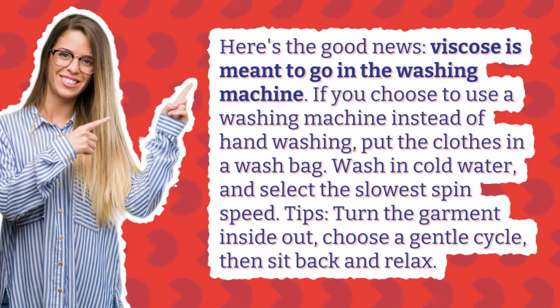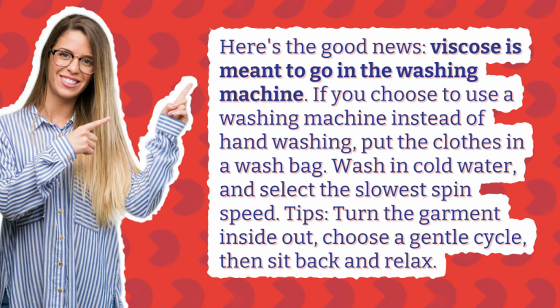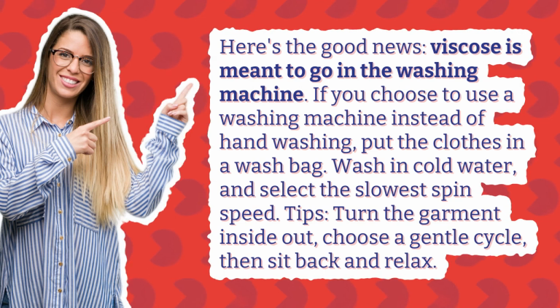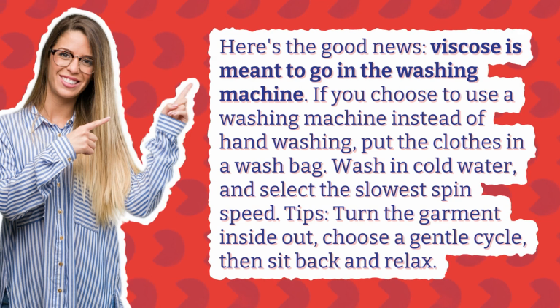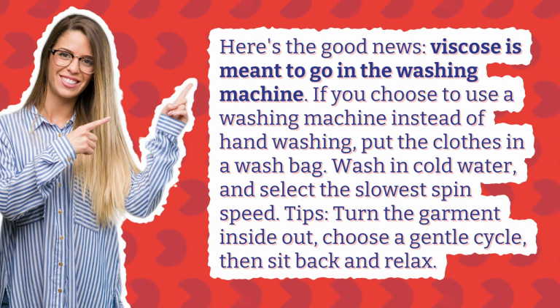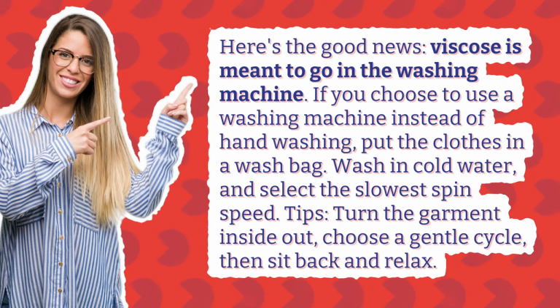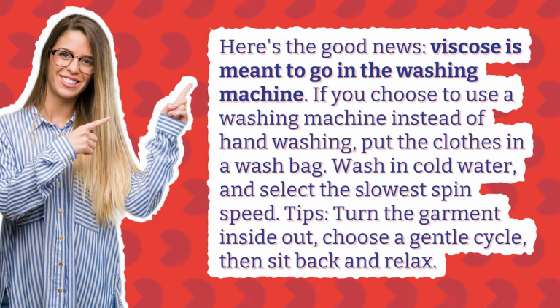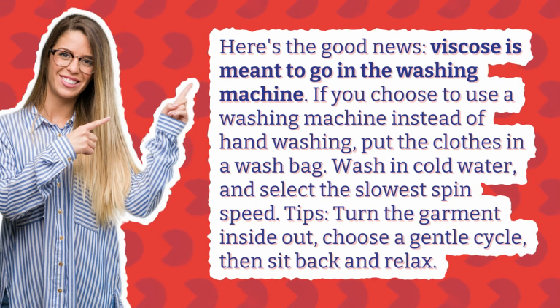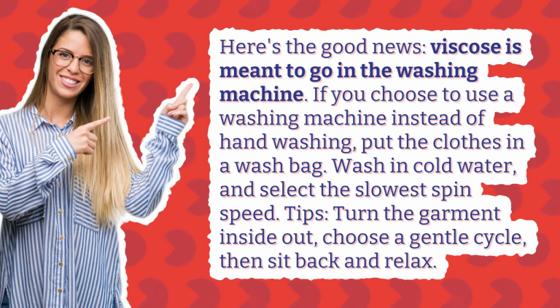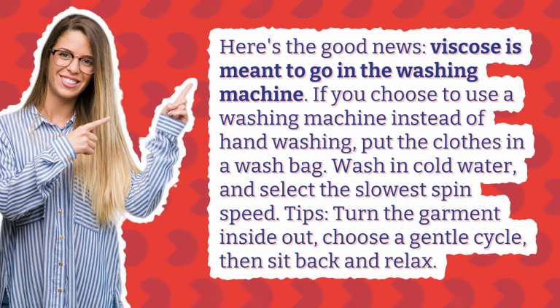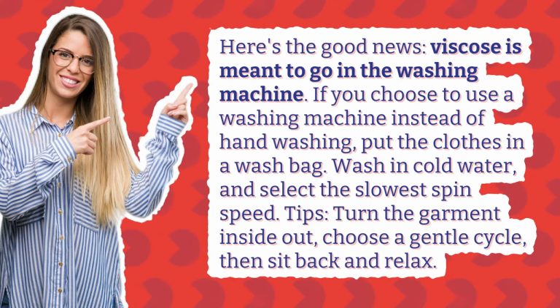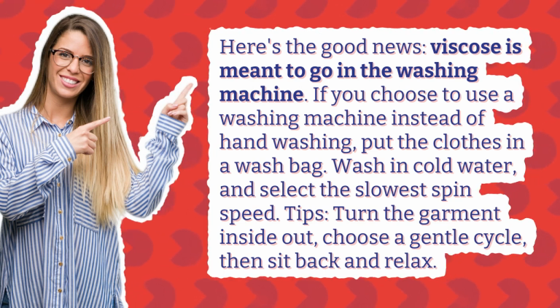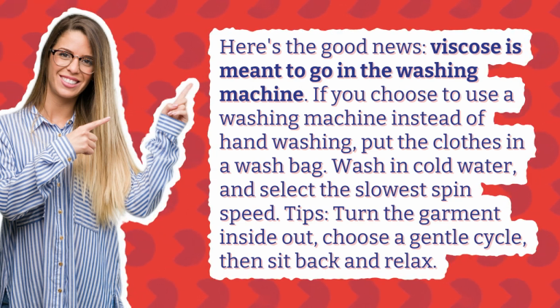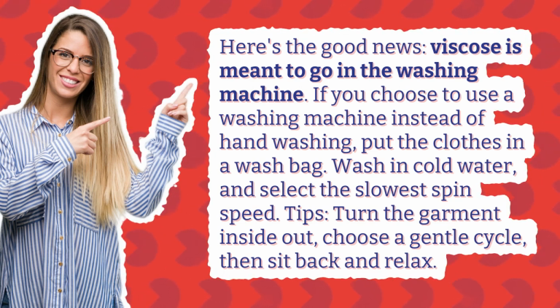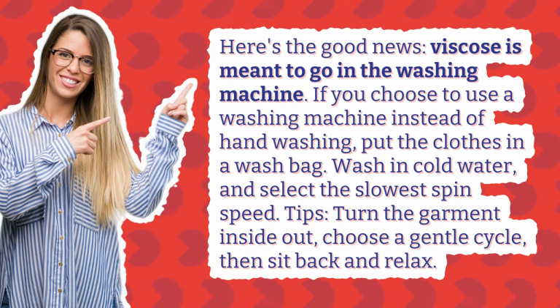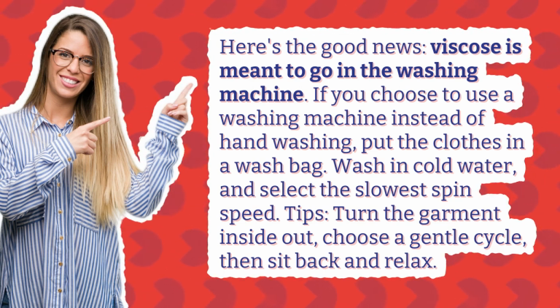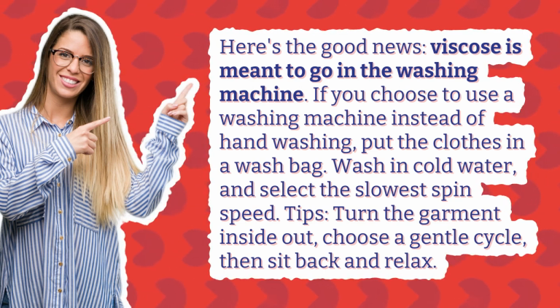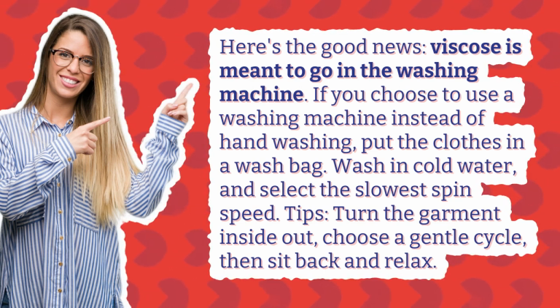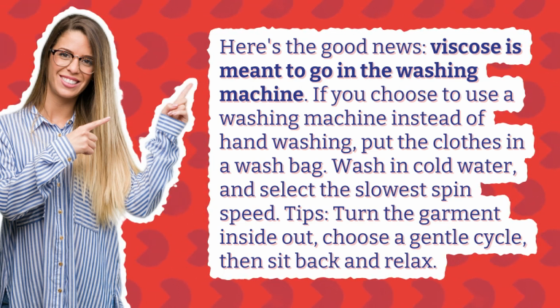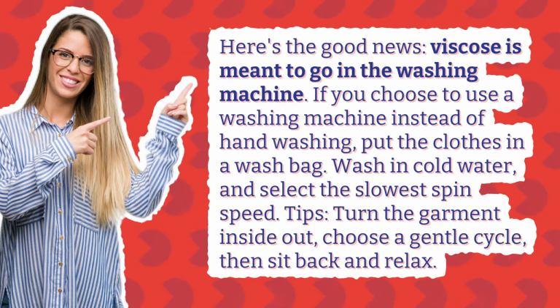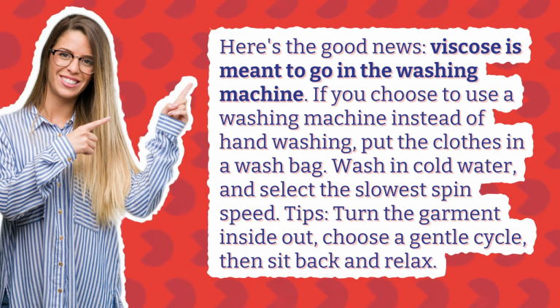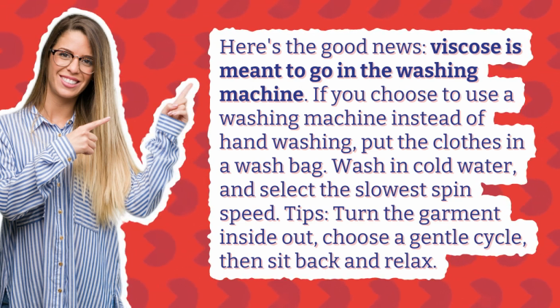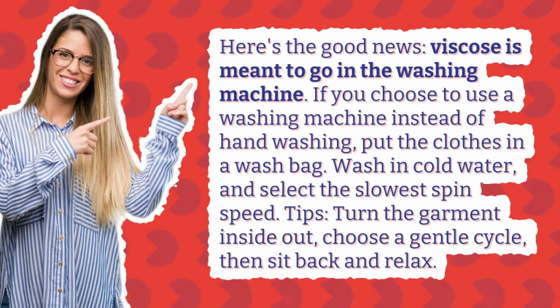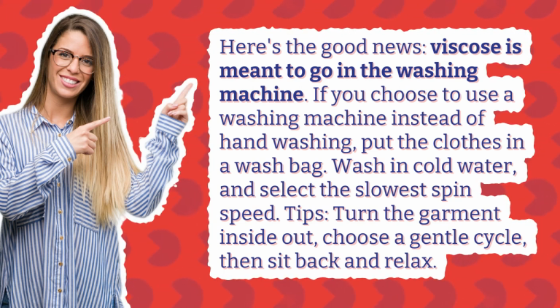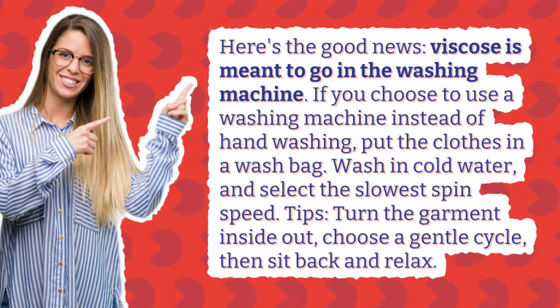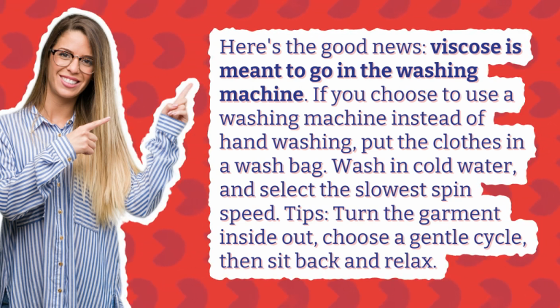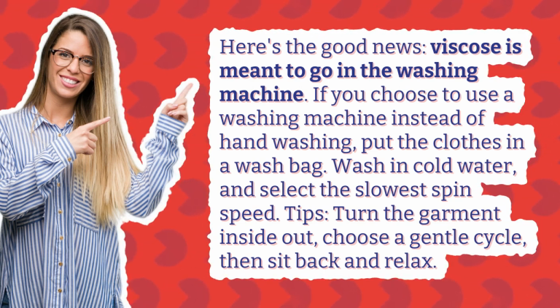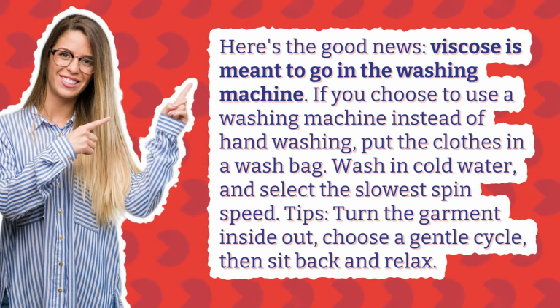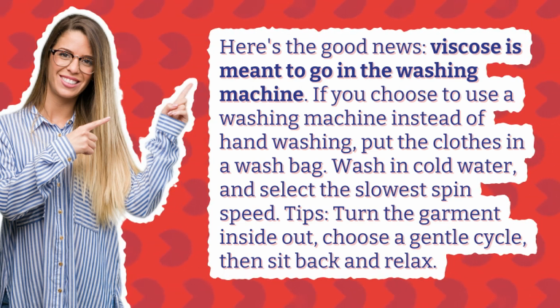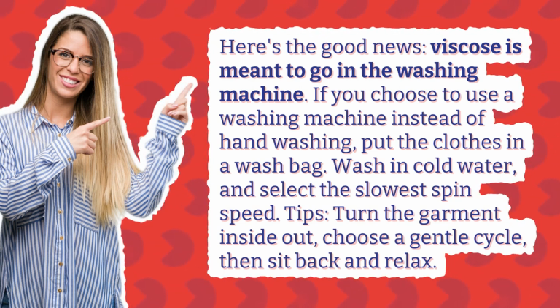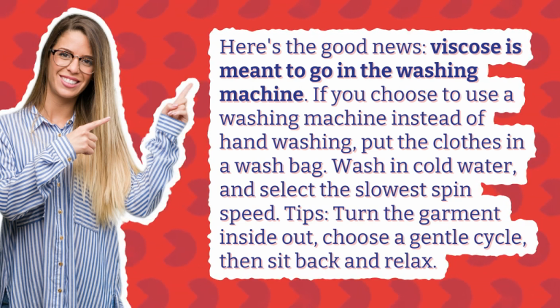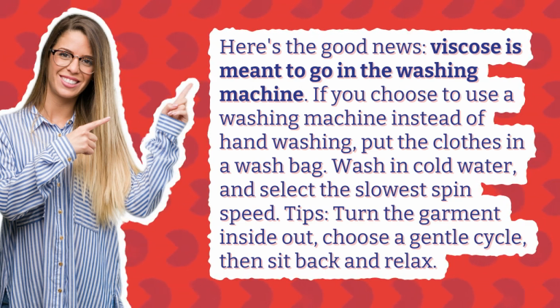Tips: Turn the garment inside out, choose a gentle cycle, then sit back and relax.